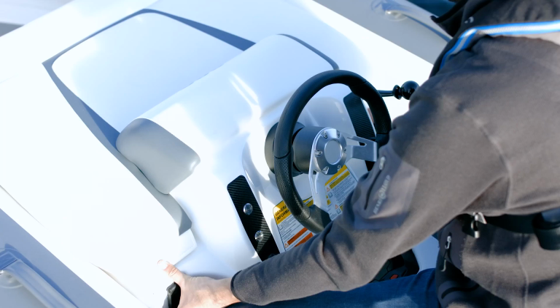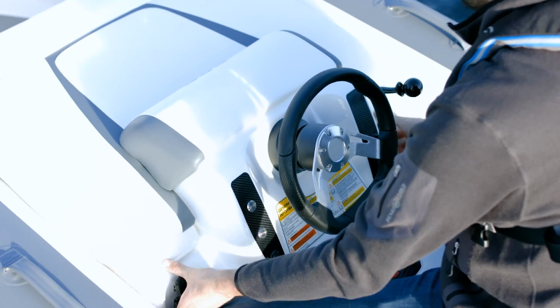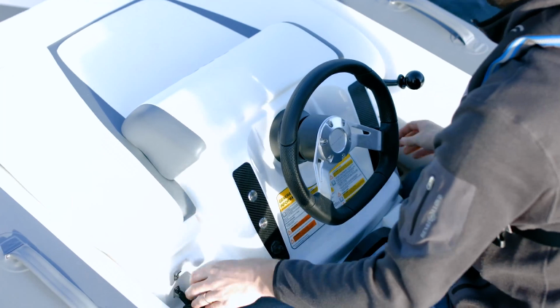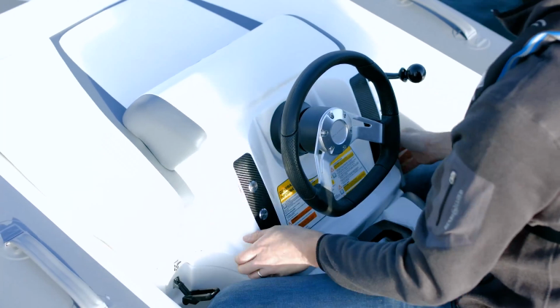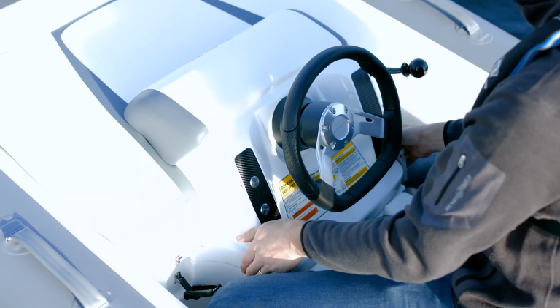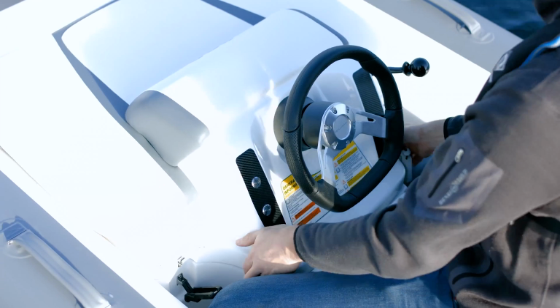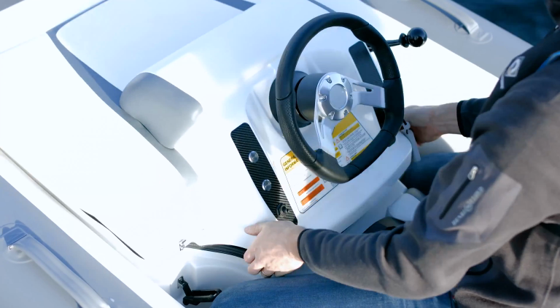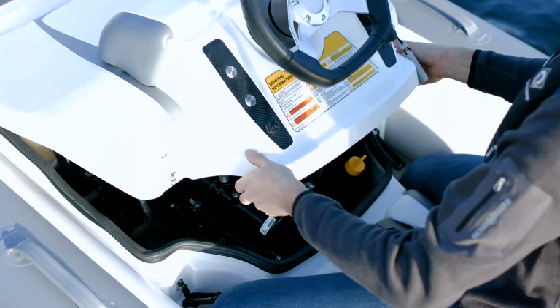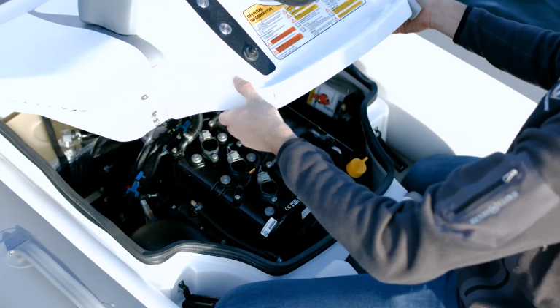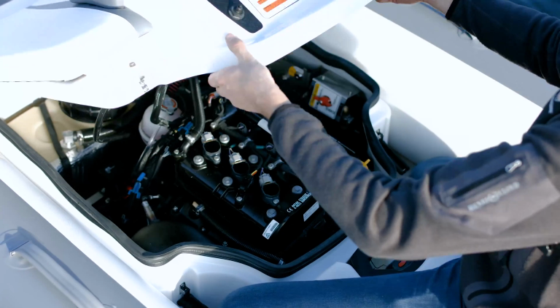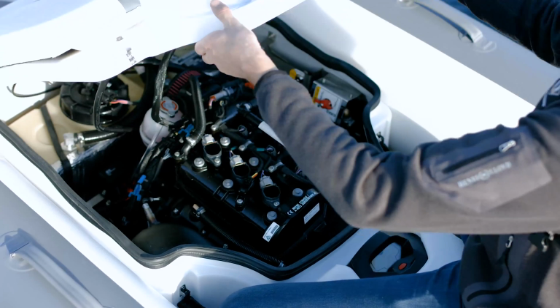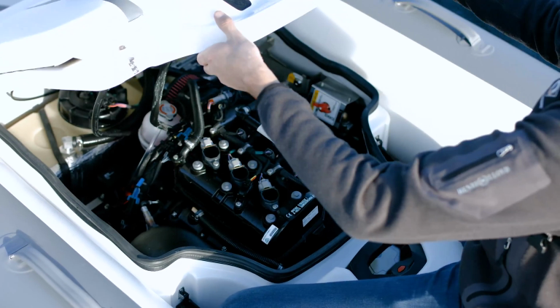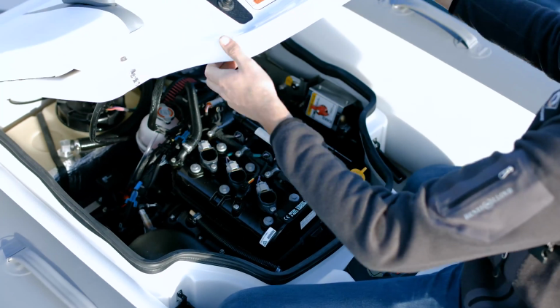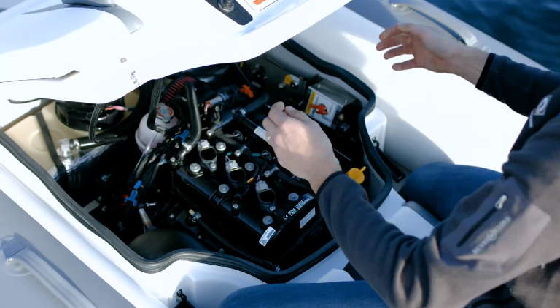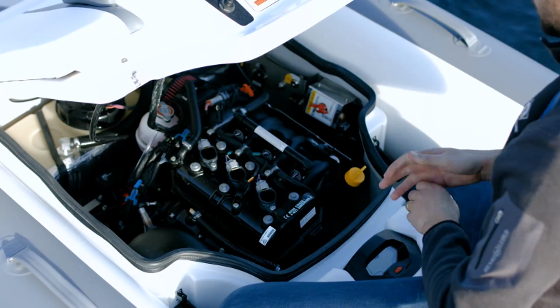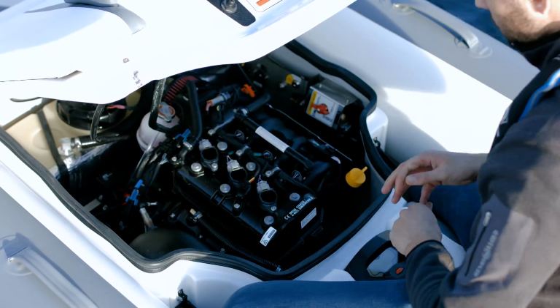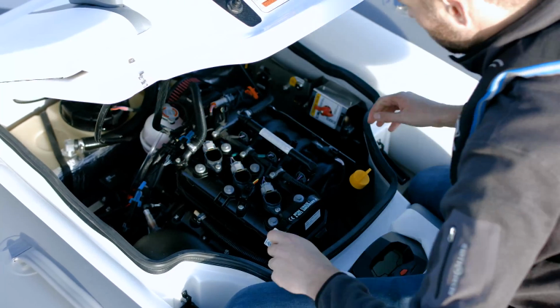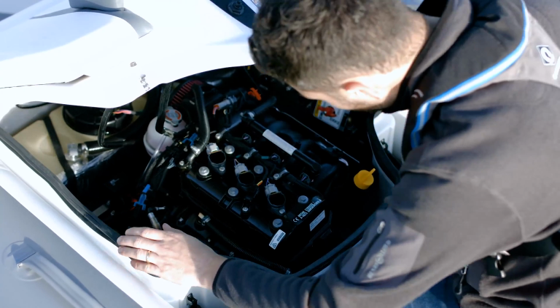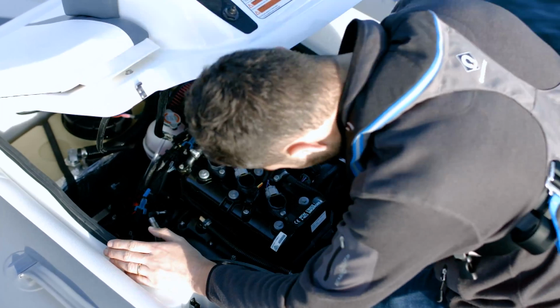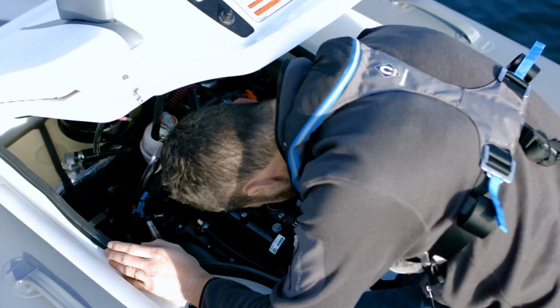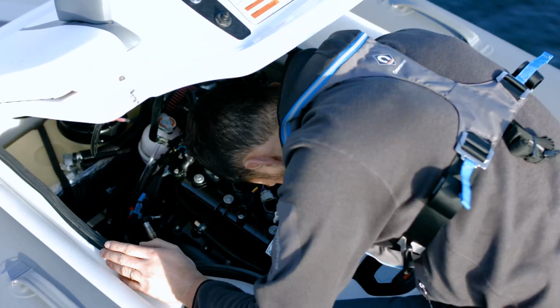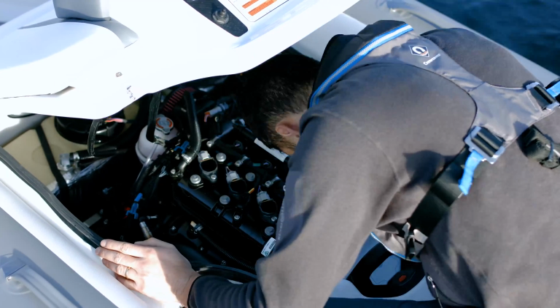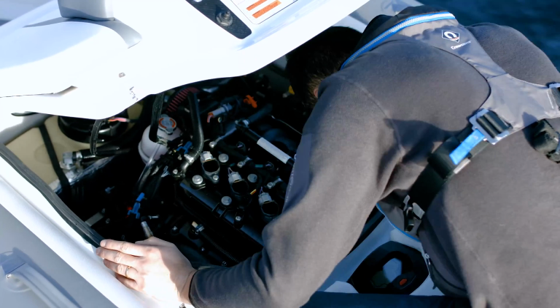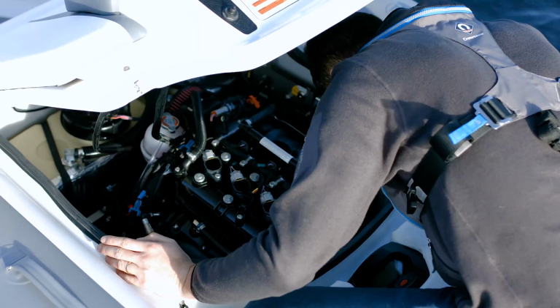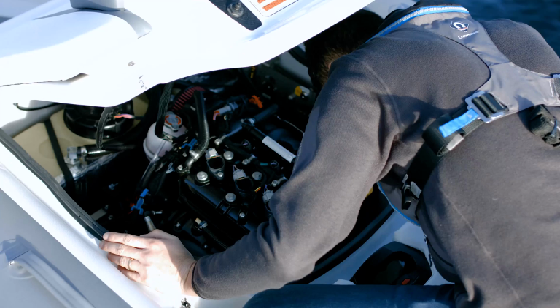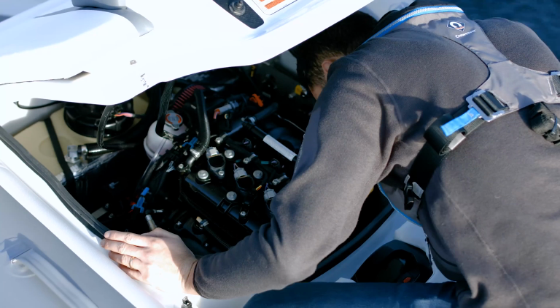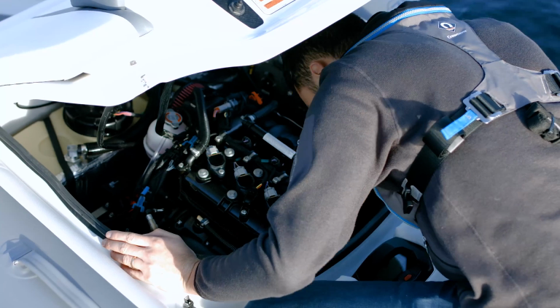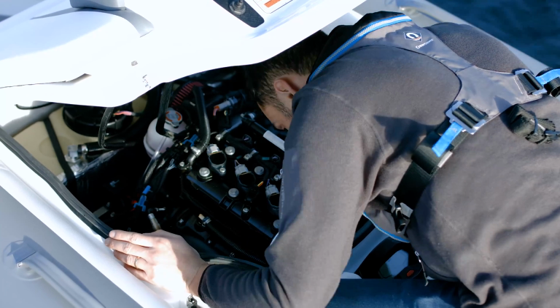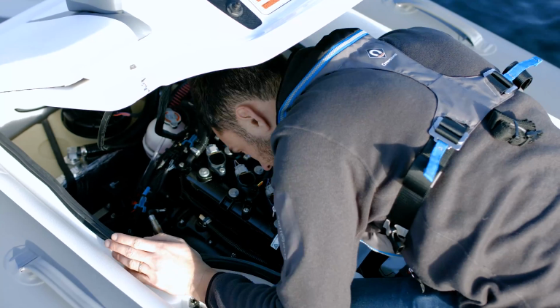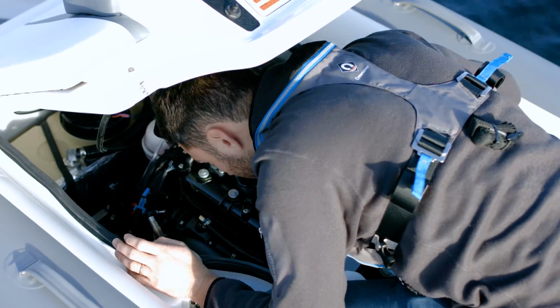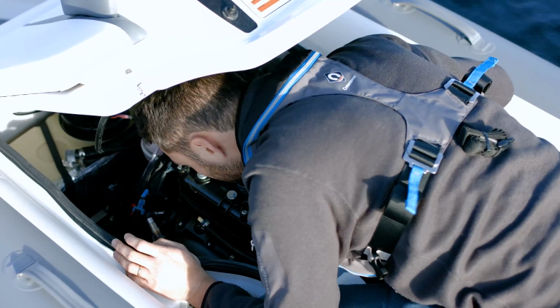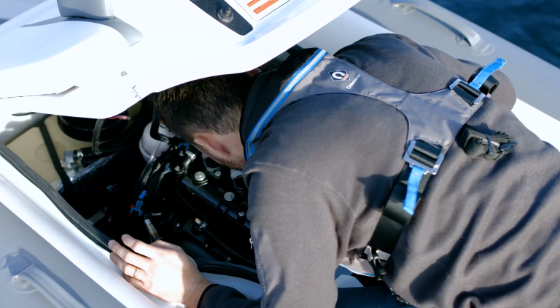Before you use your mini-jet, always open the engine hatch and check the bilges are dry and free from oil, water, or coolant.